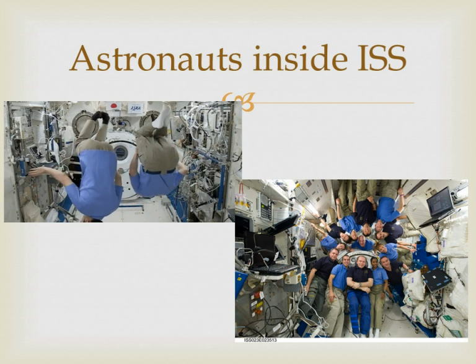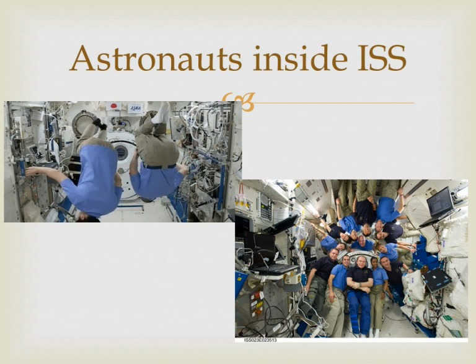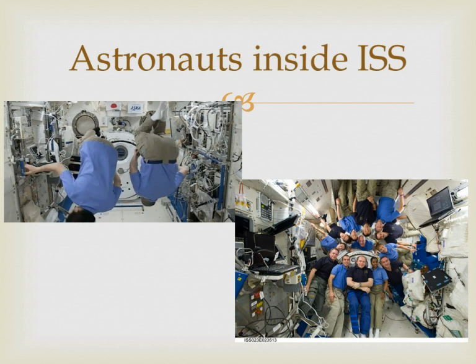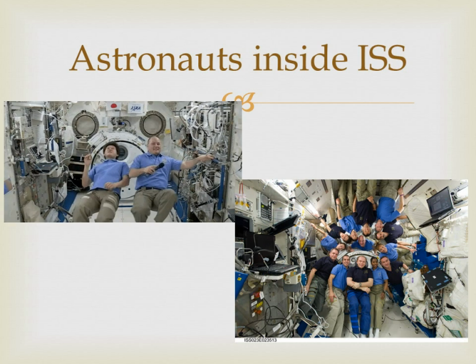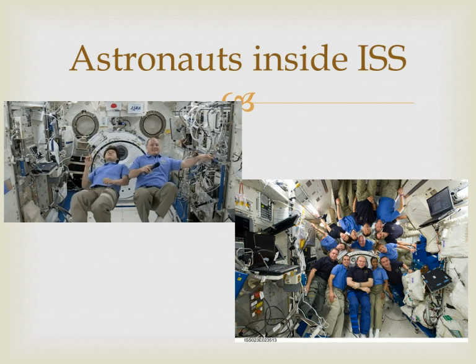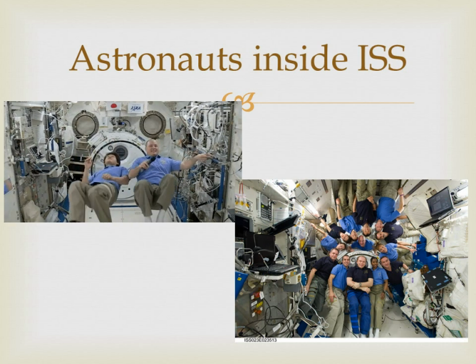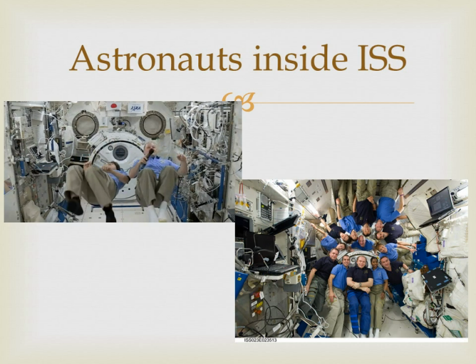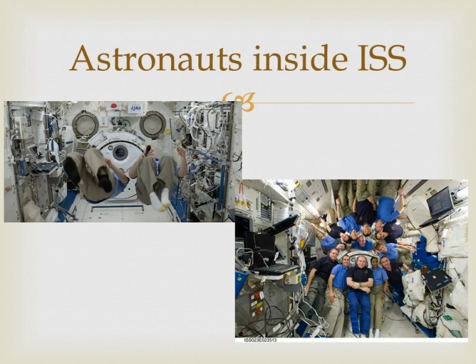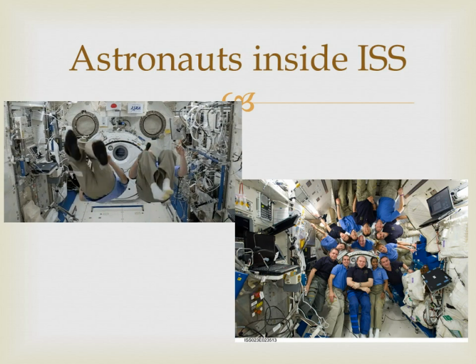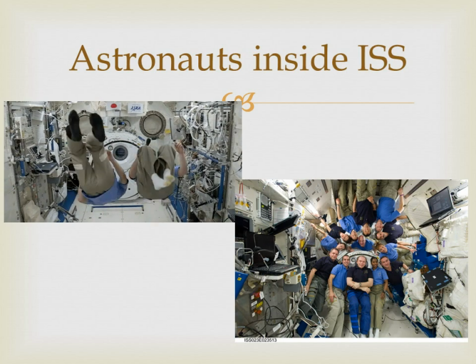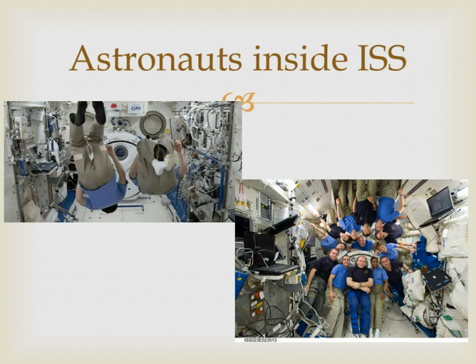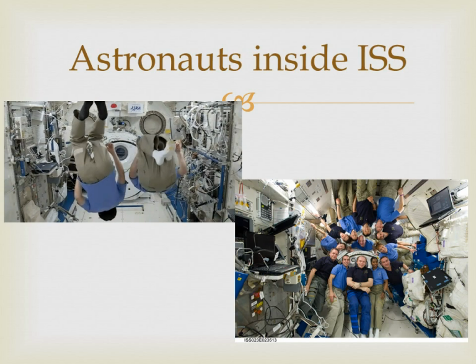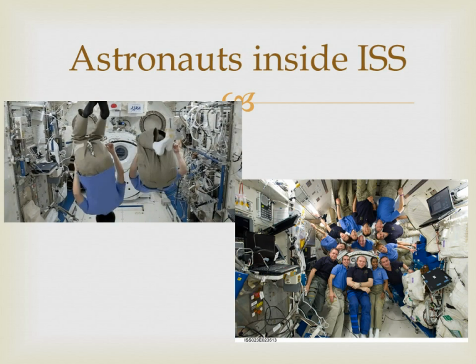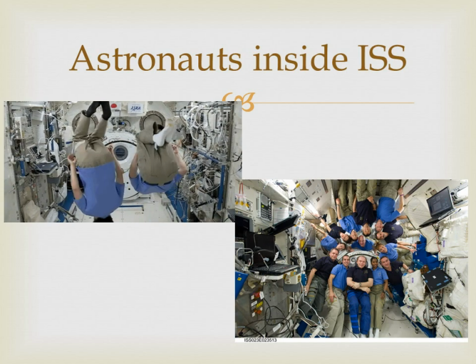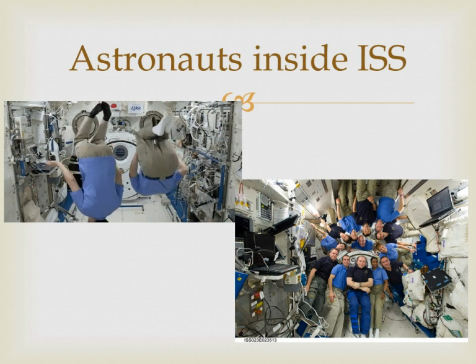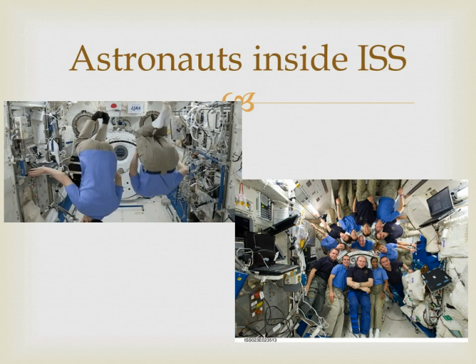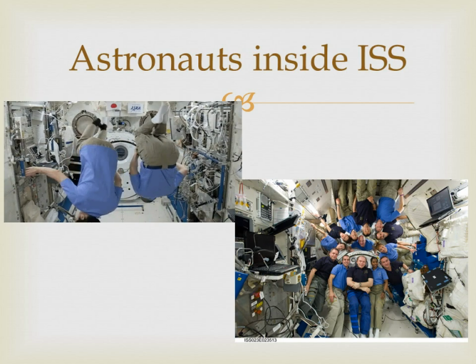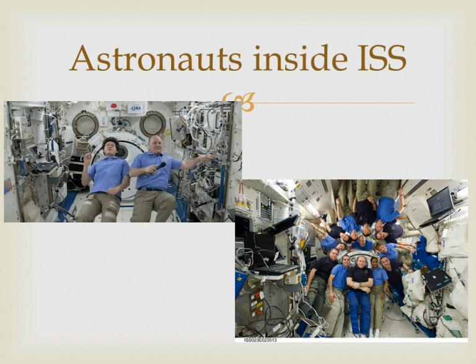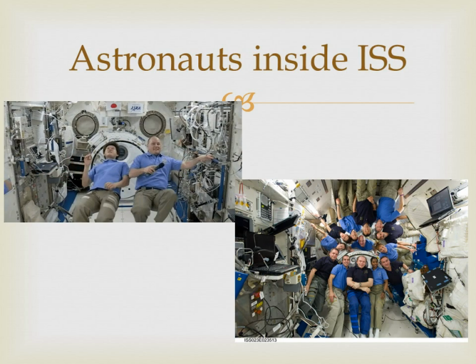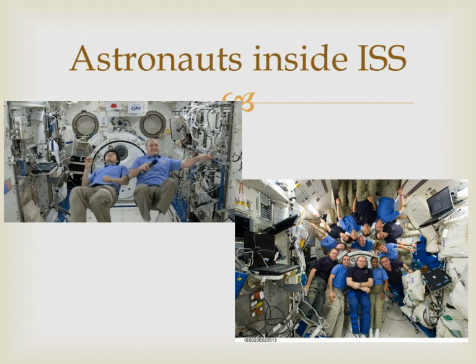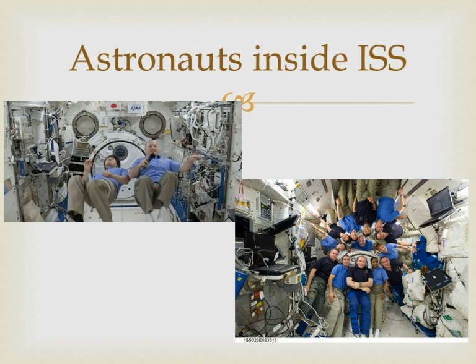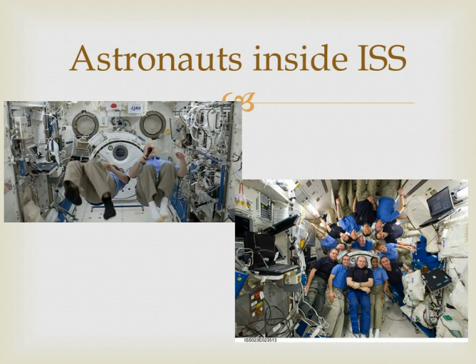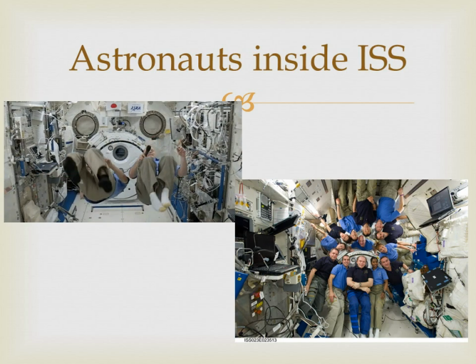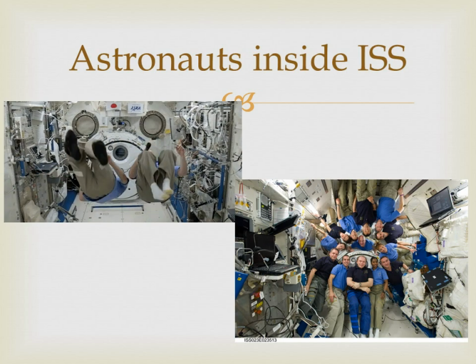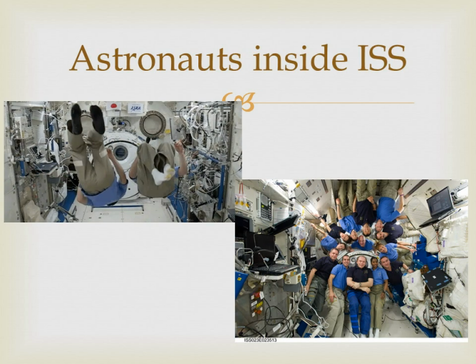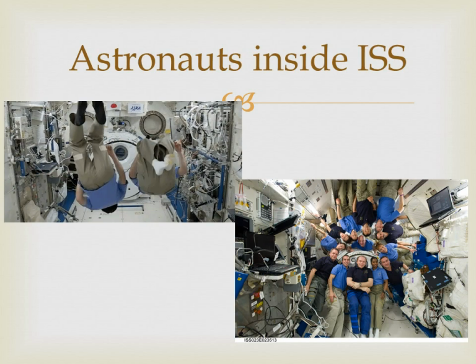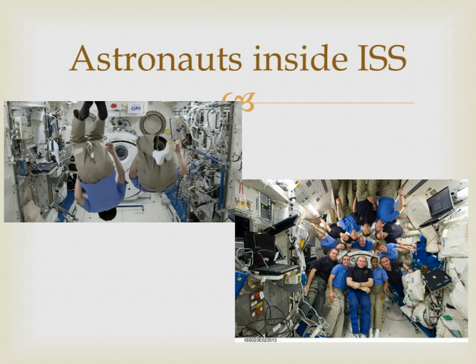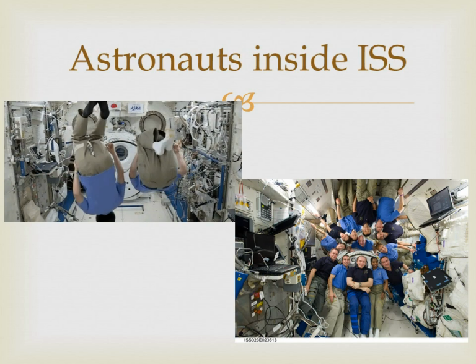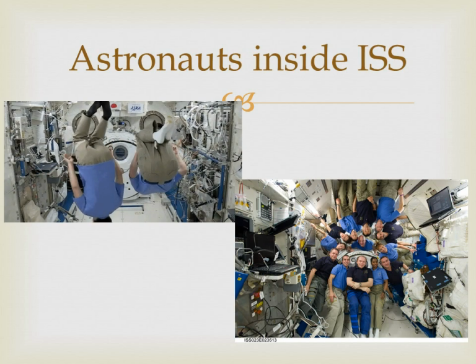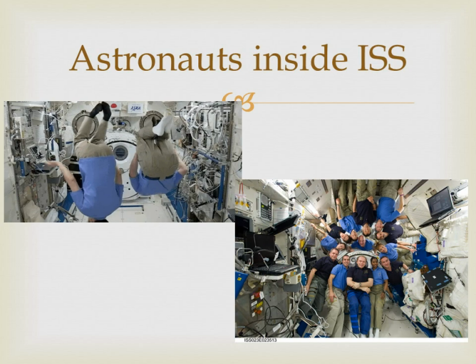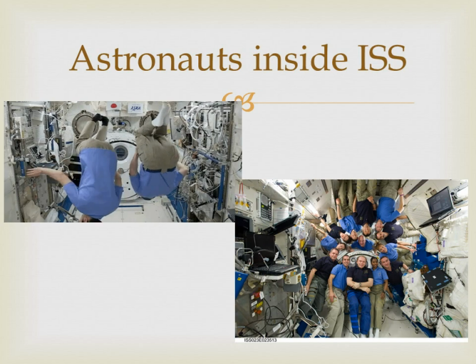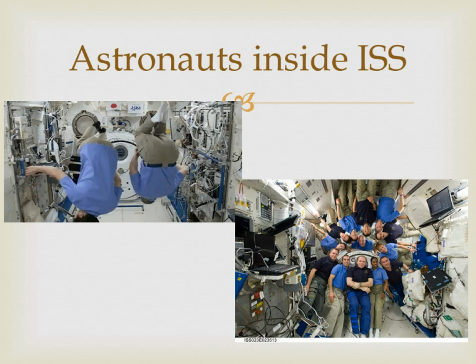At one time, there were around 13 astronauts in the space station. Bit crowded, isn't it?